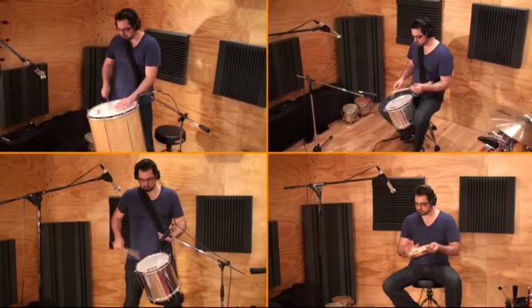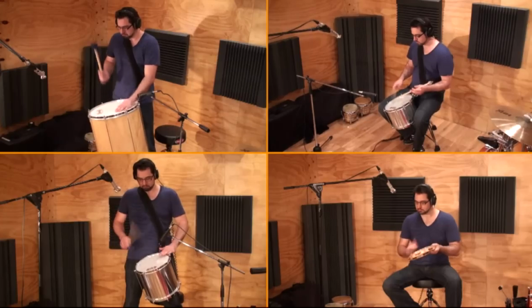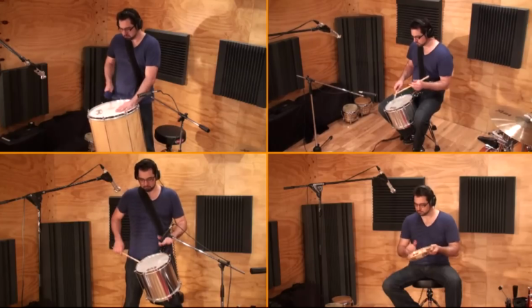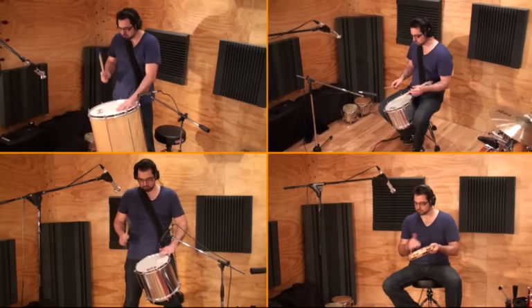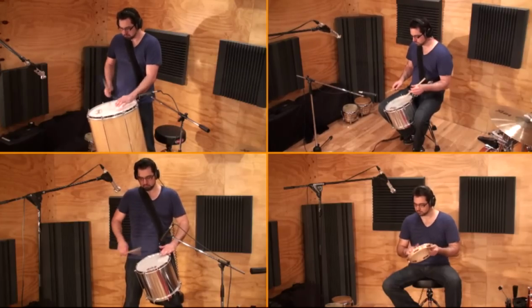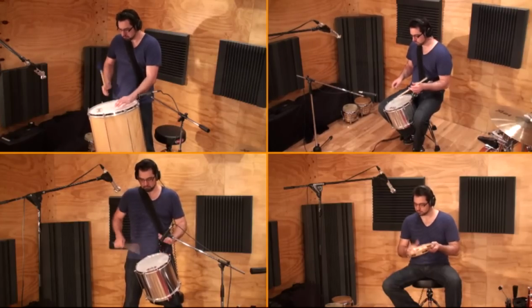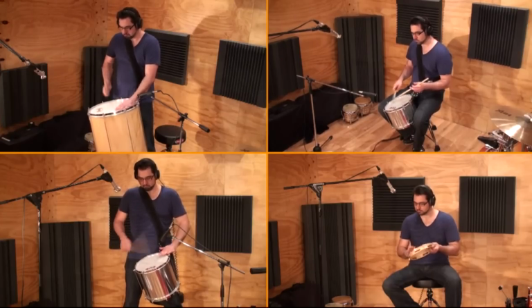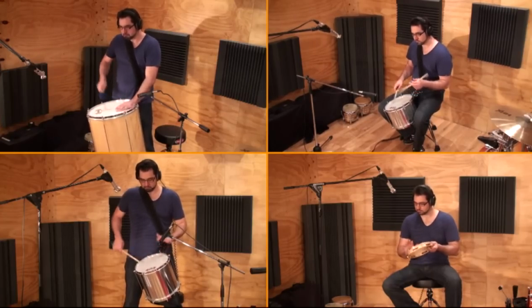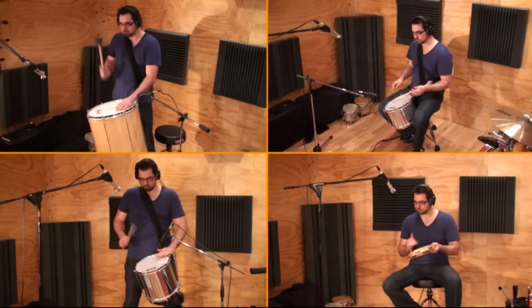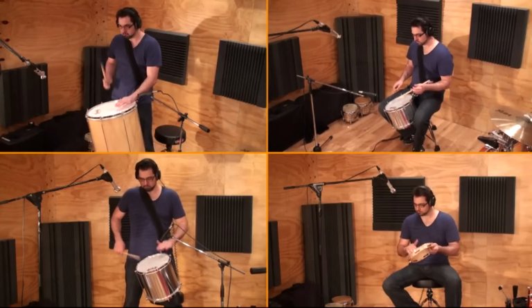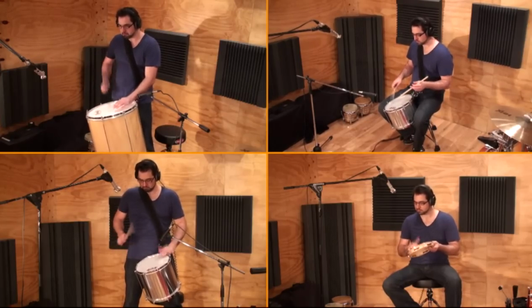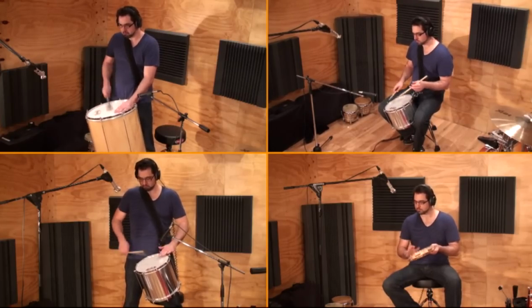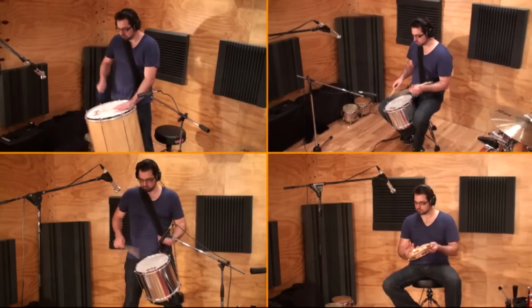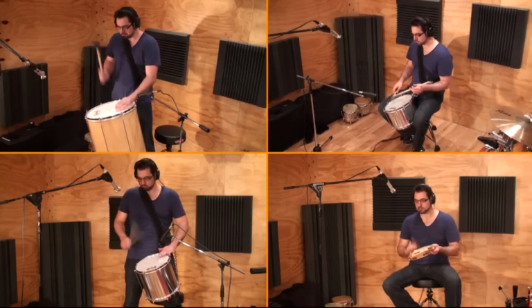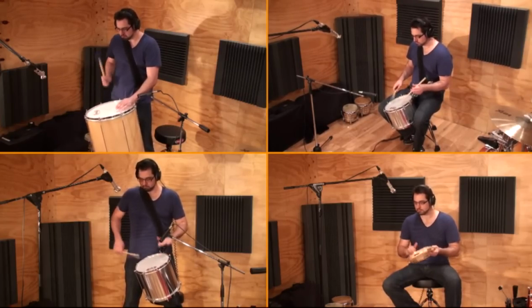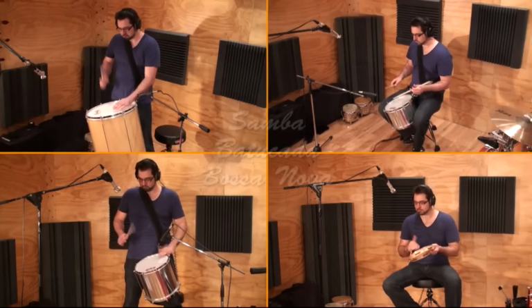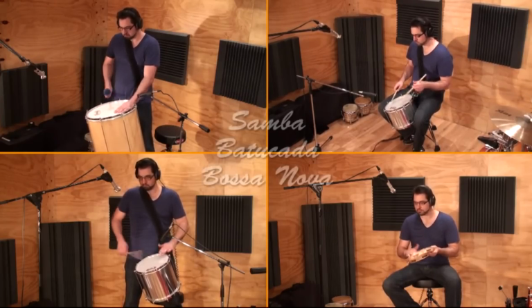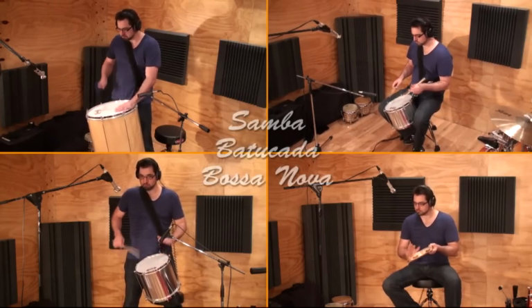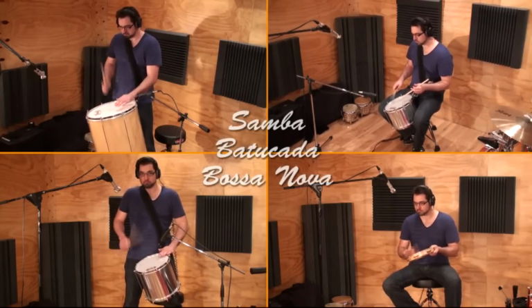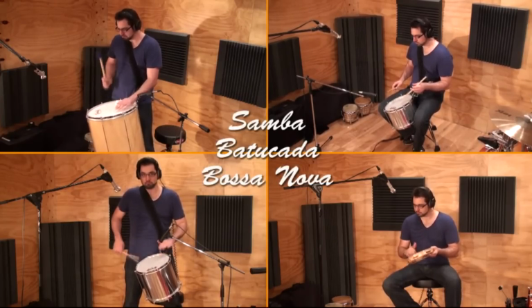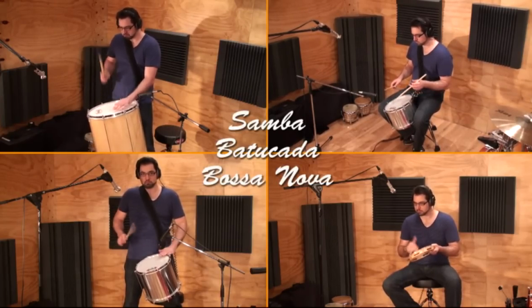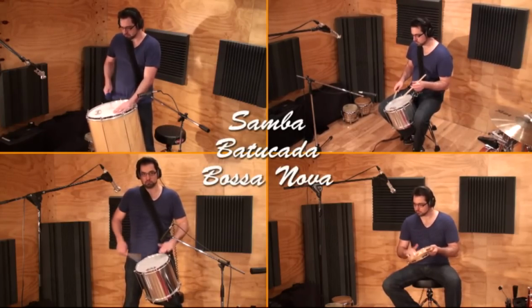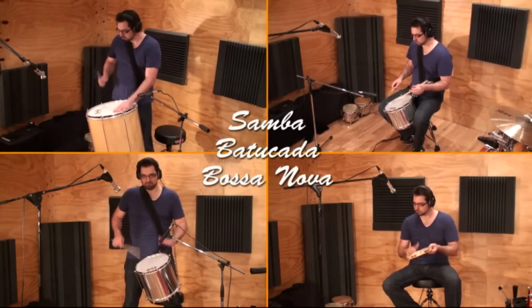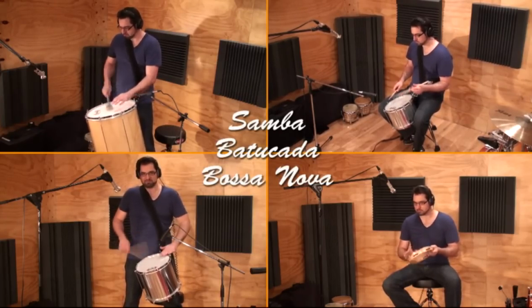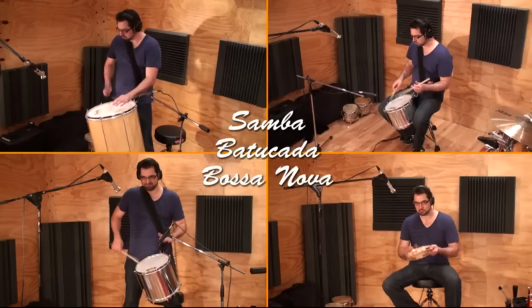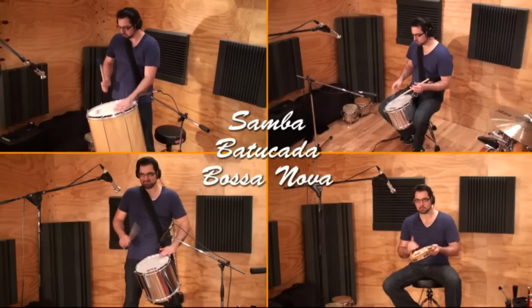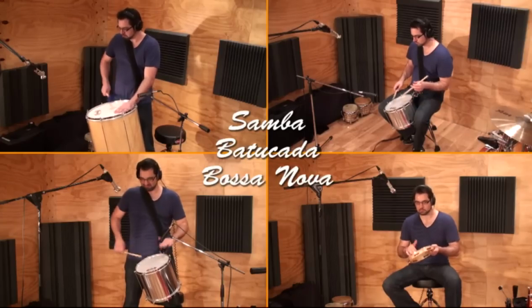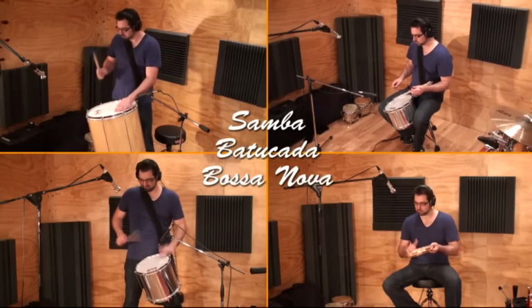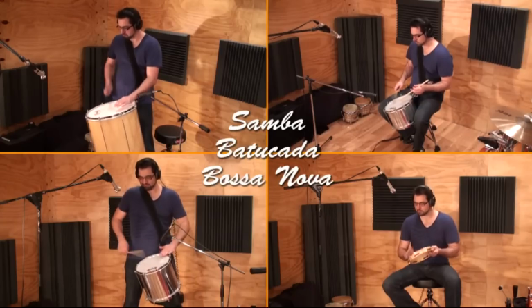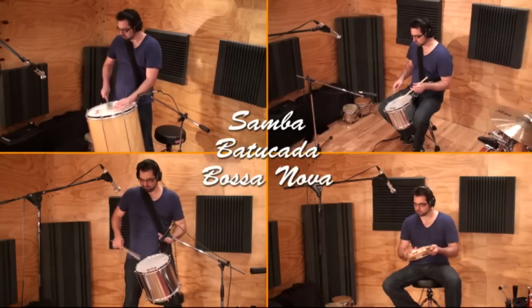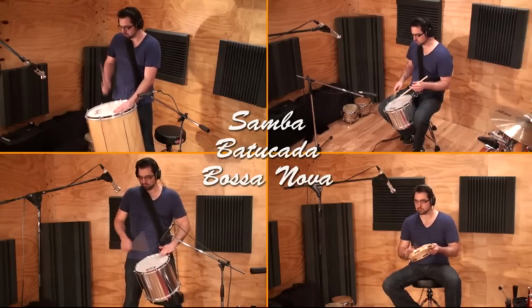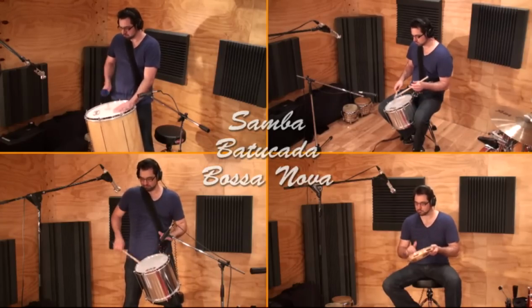All of the following Brazilian instruments can be found in a samba percussion section and can be used in styles such as samba, batucada and bossa nova.